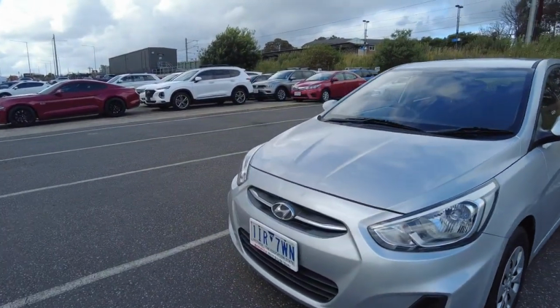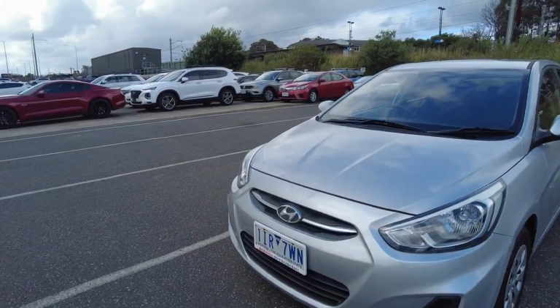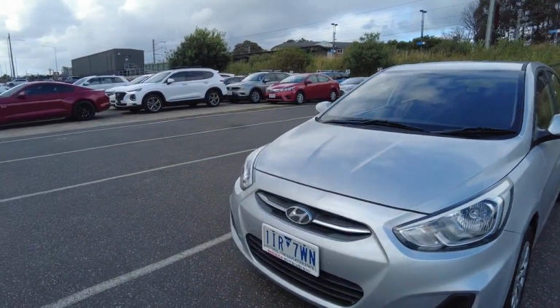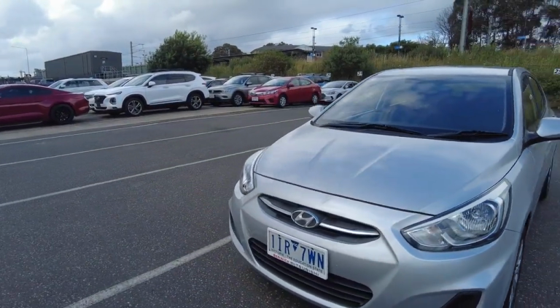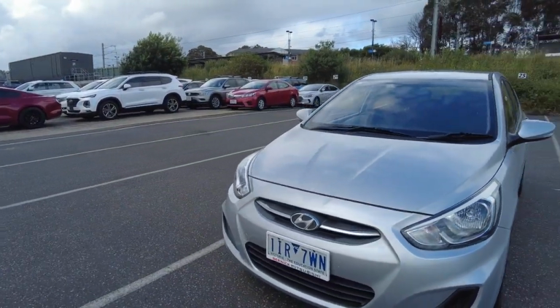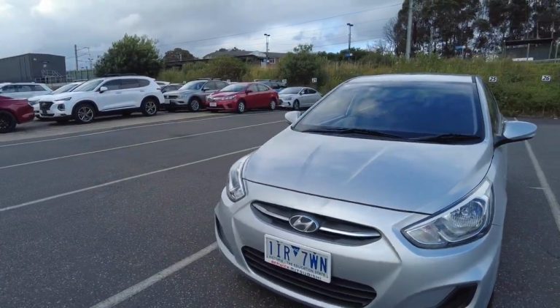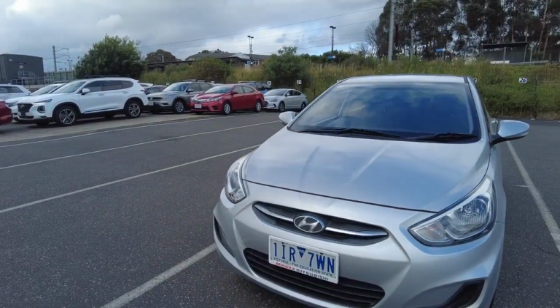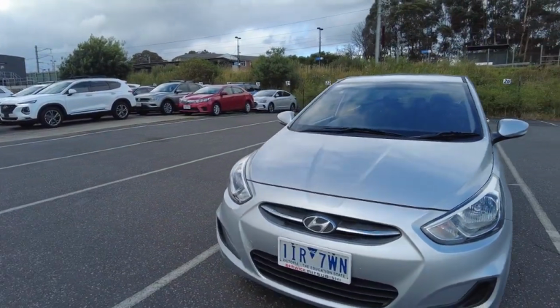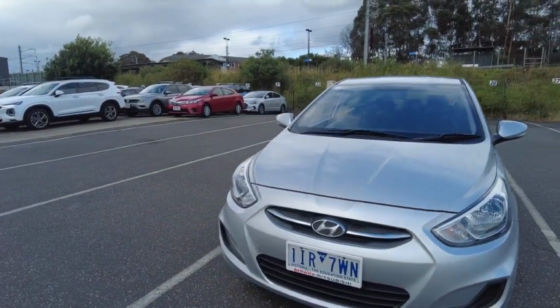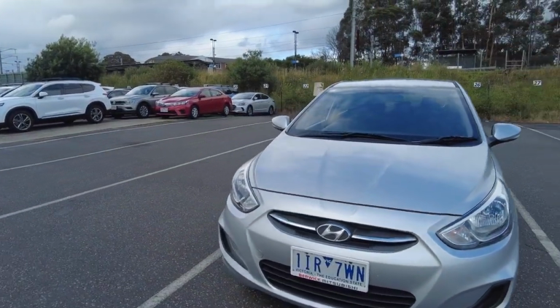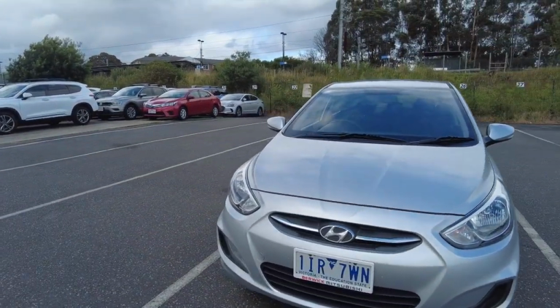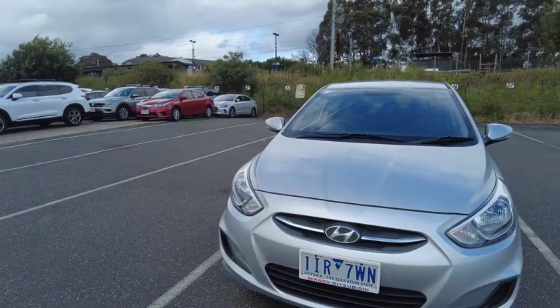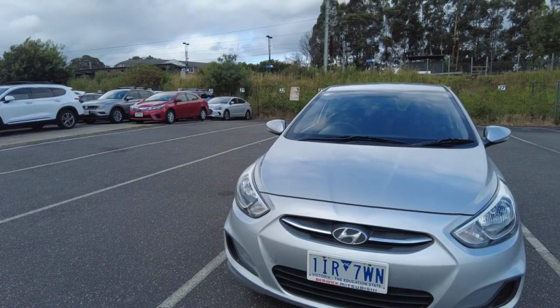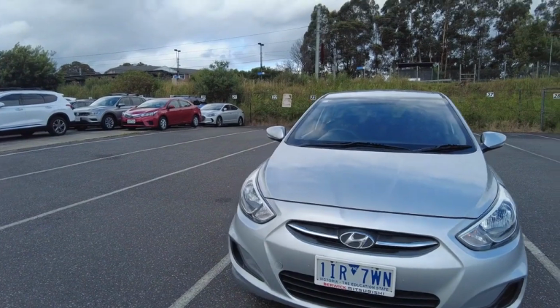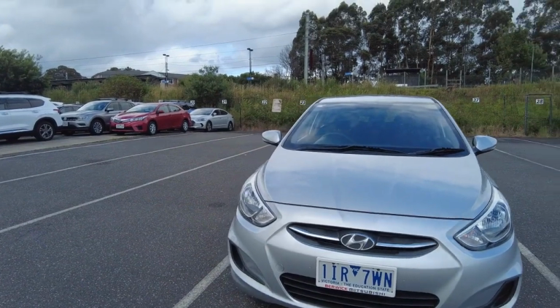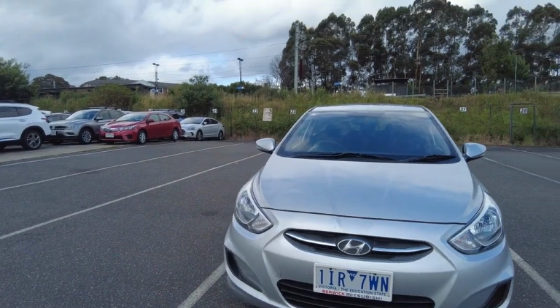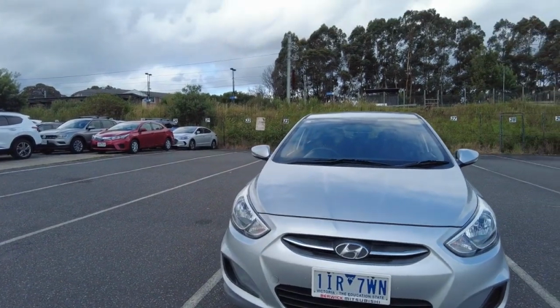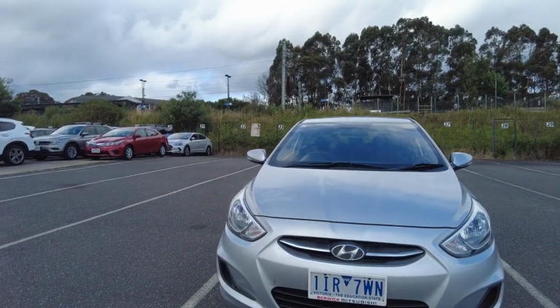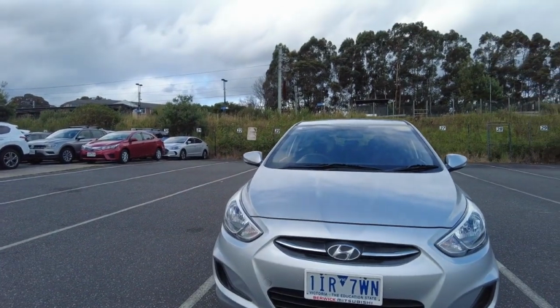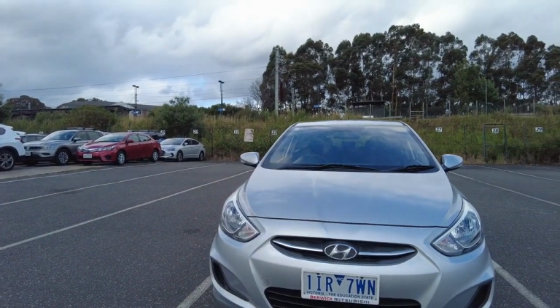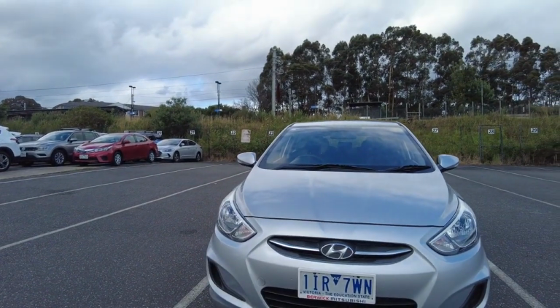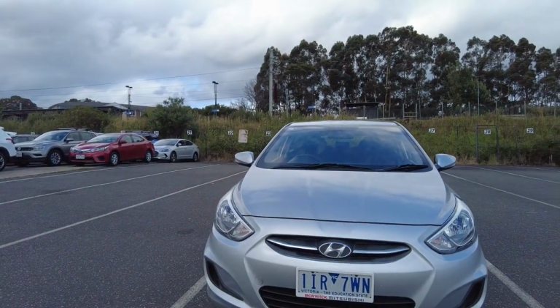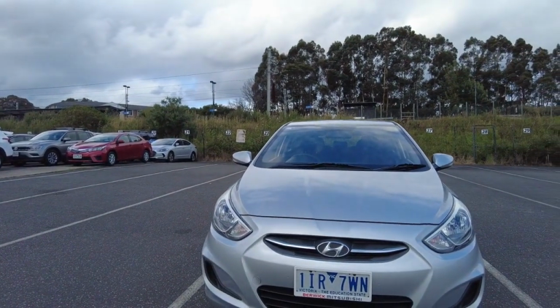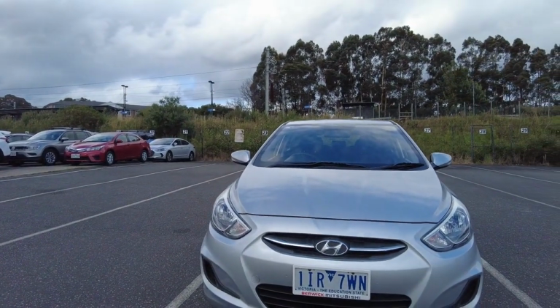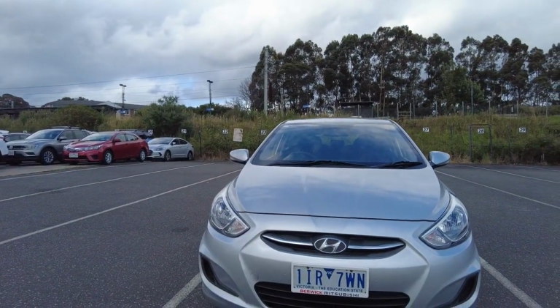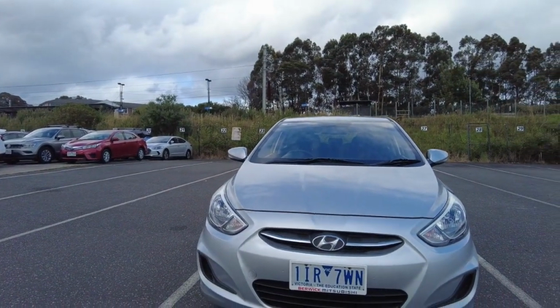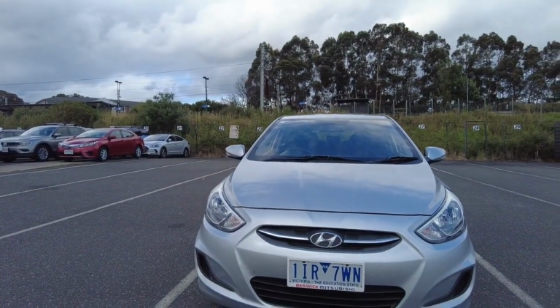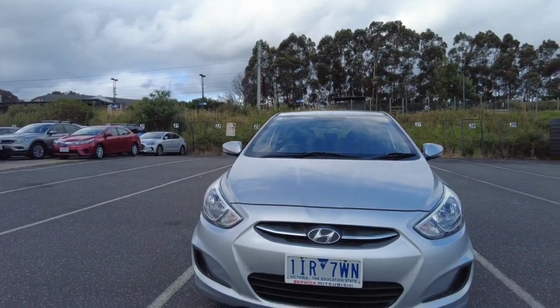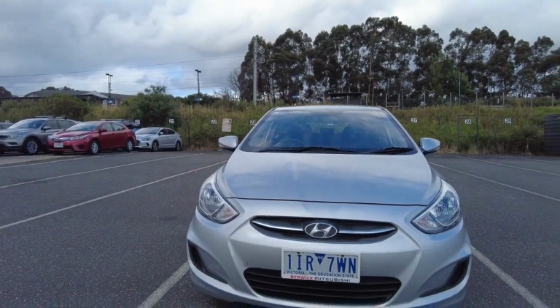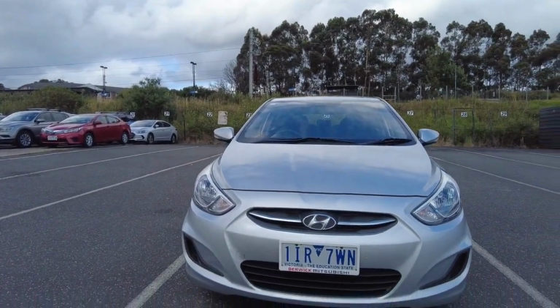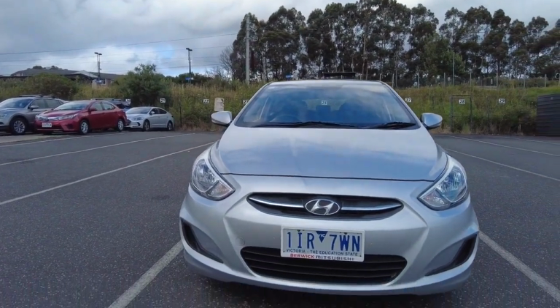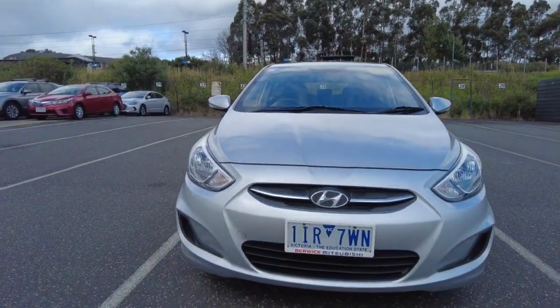Round to the front, the headlights are in beautiful clear condition and the Hyundai emblem is nice and shiny as well.